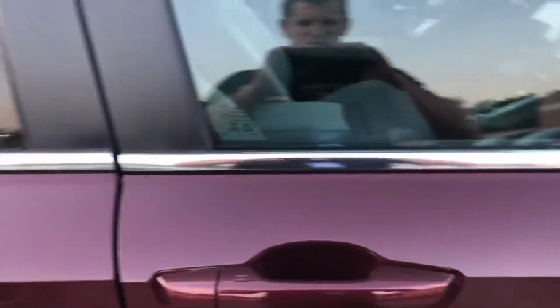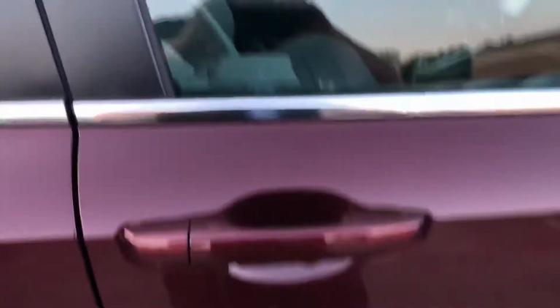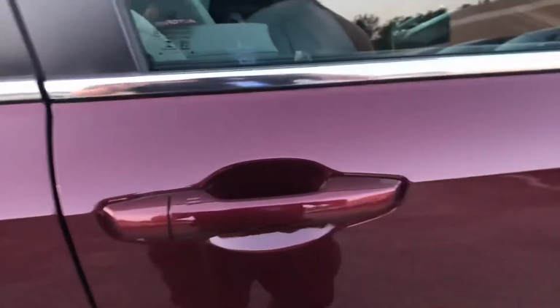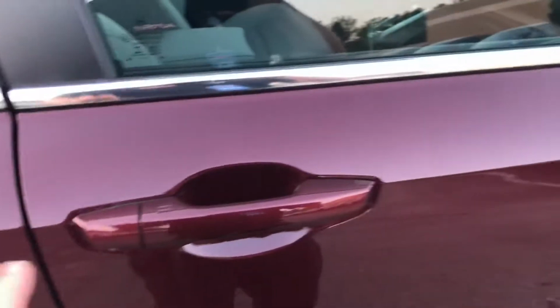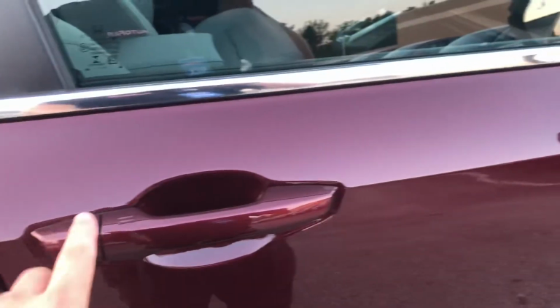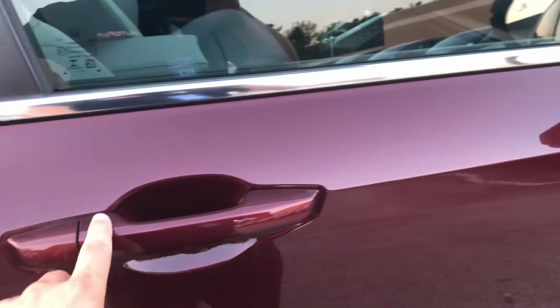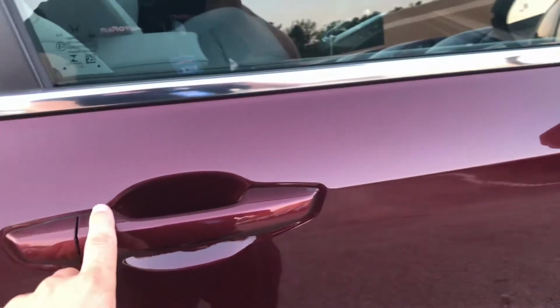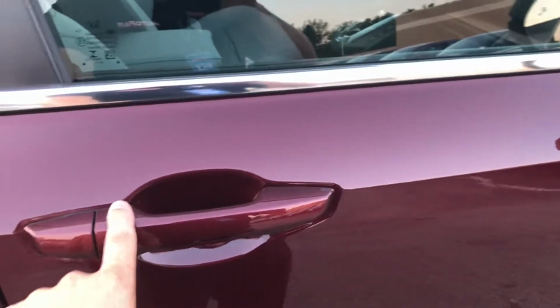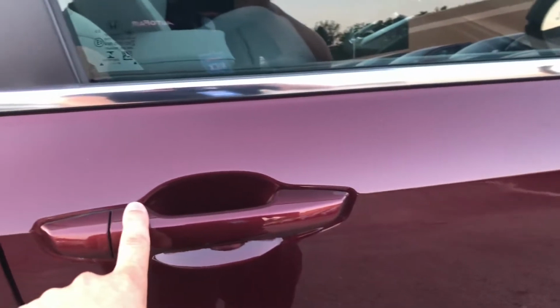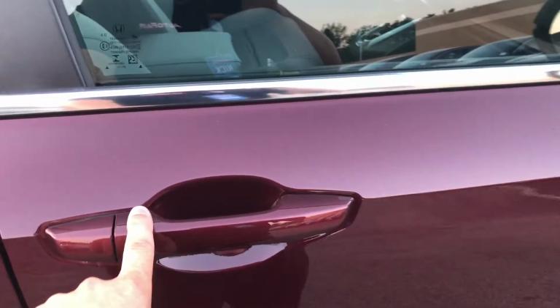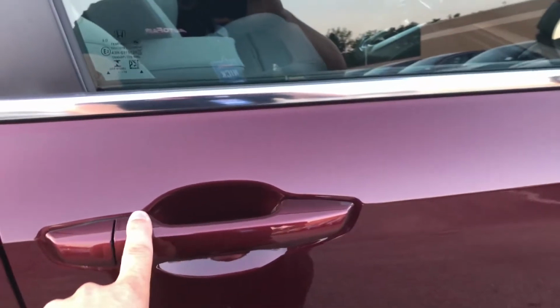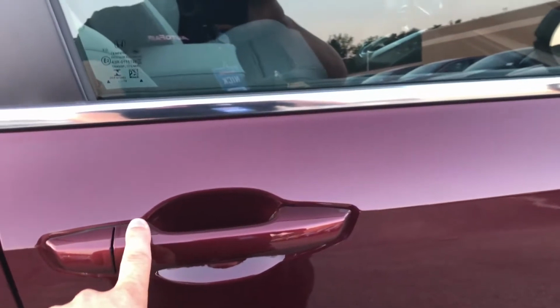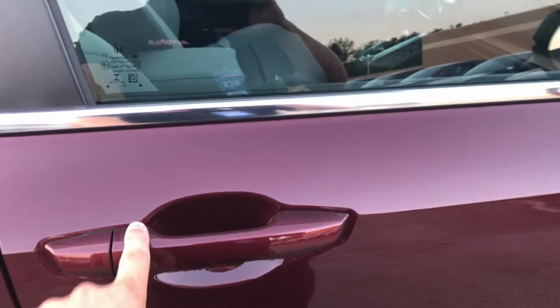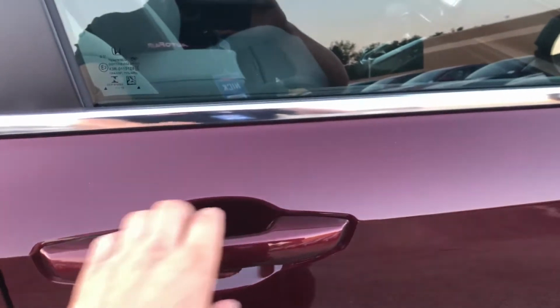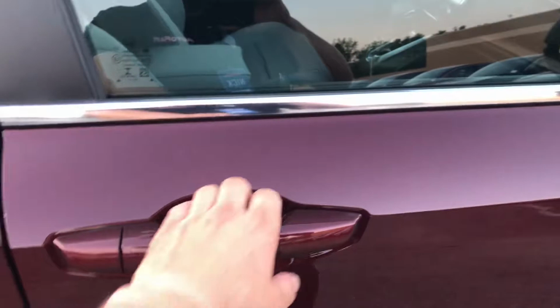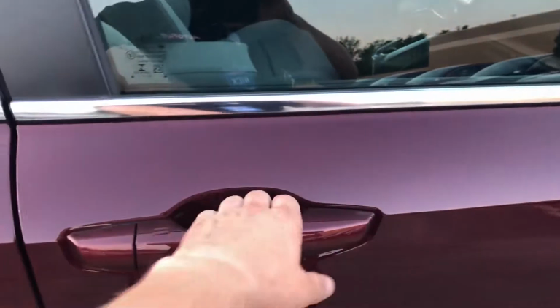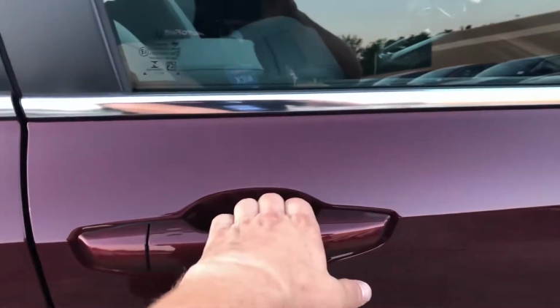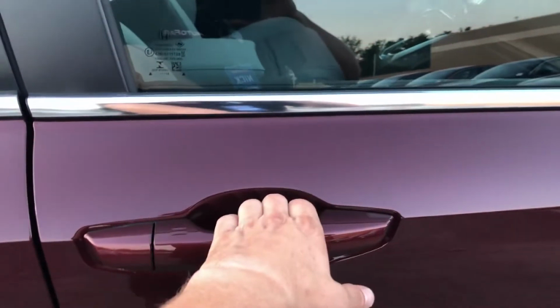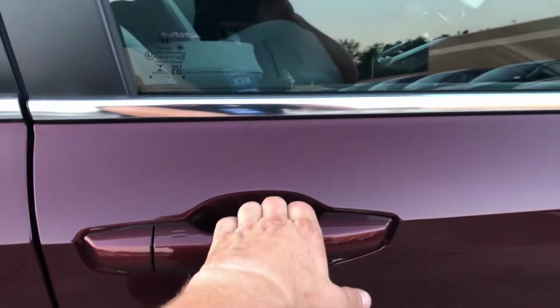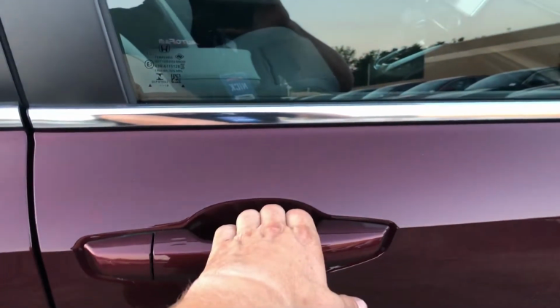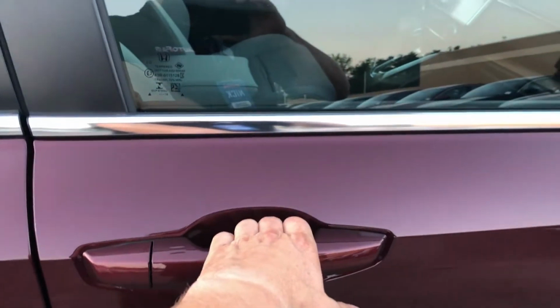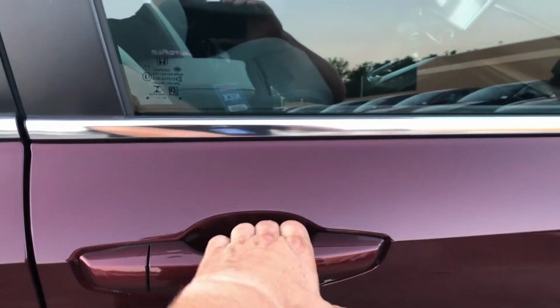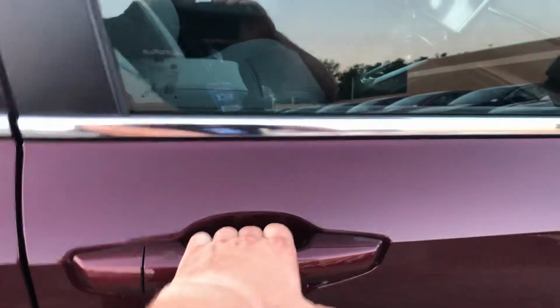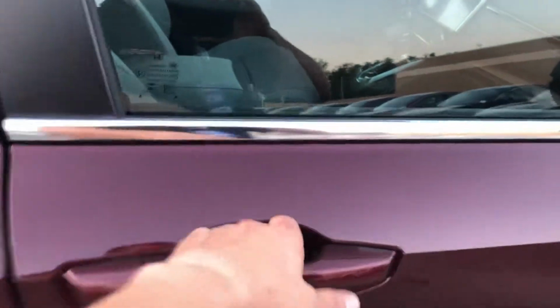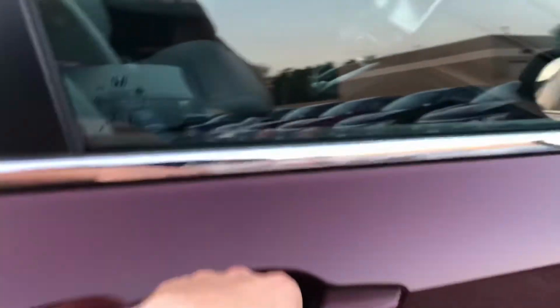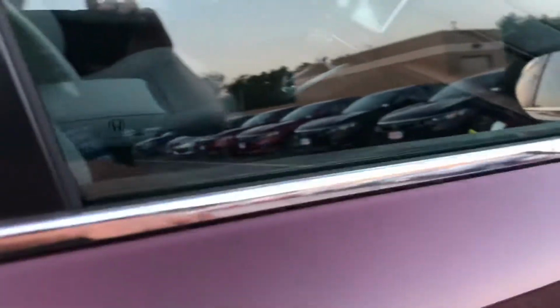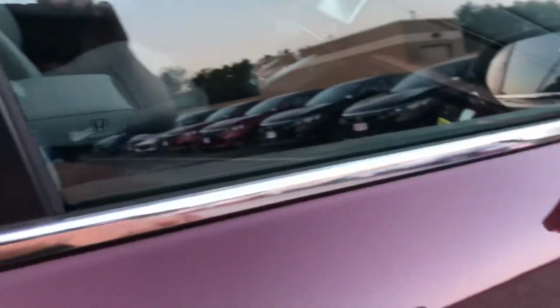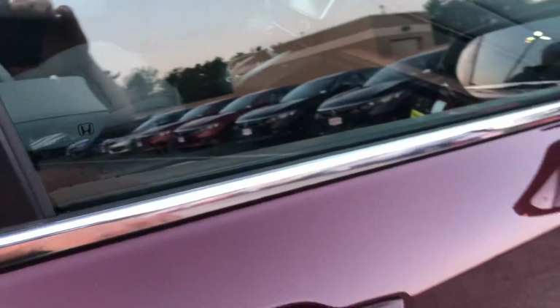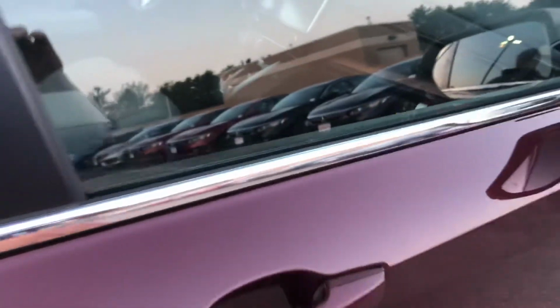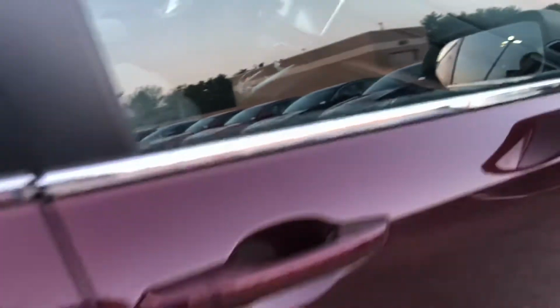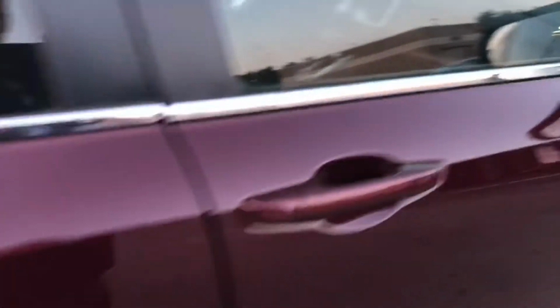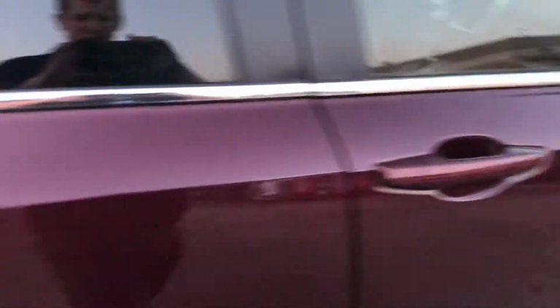We have a sensor on the door handle so I can lock the doors or unlock them as well.